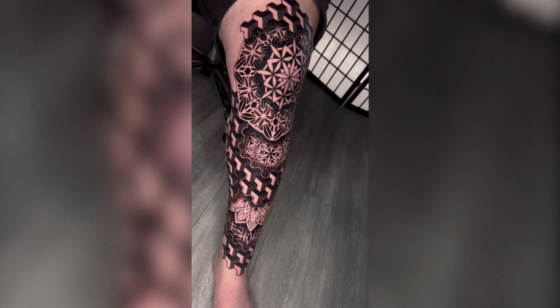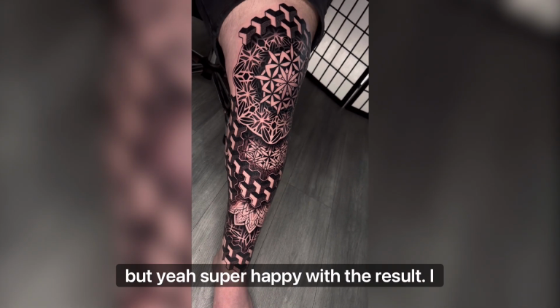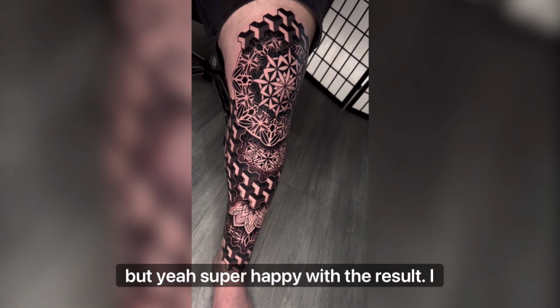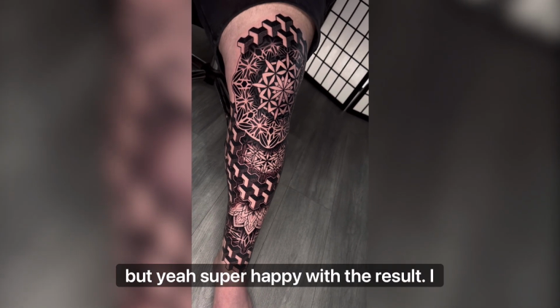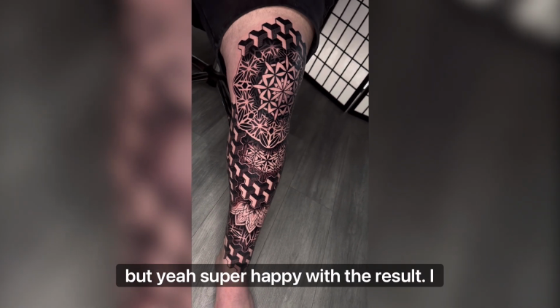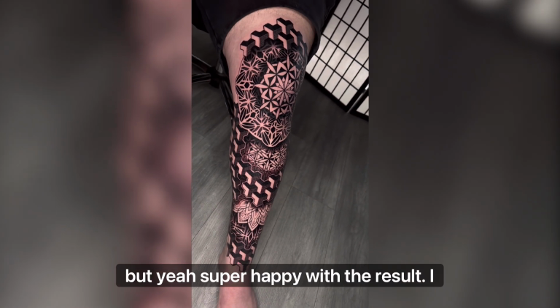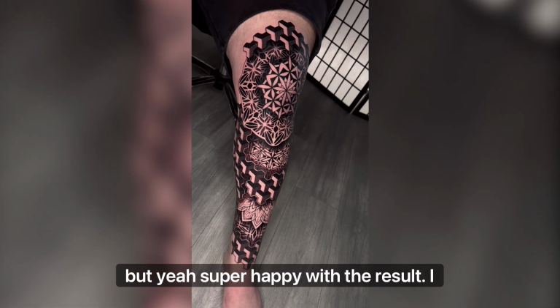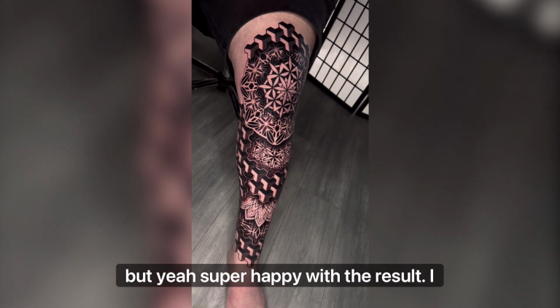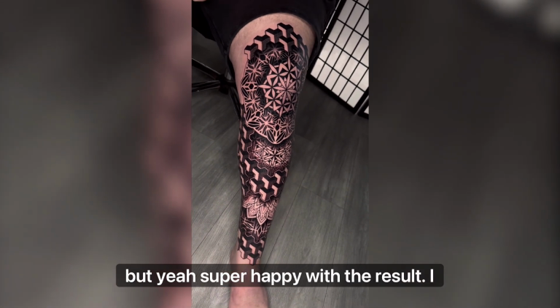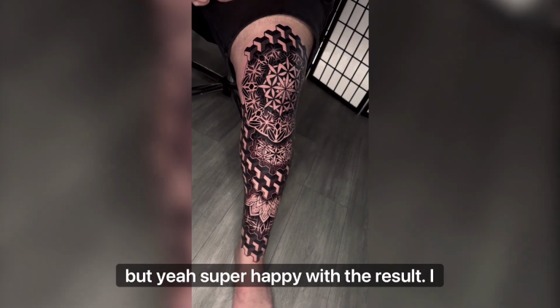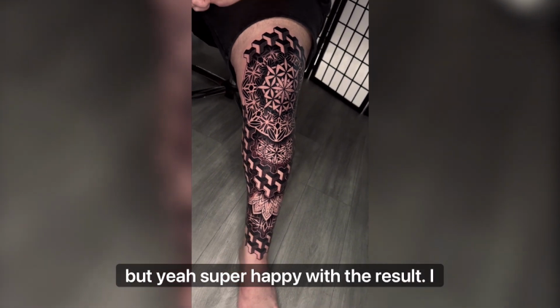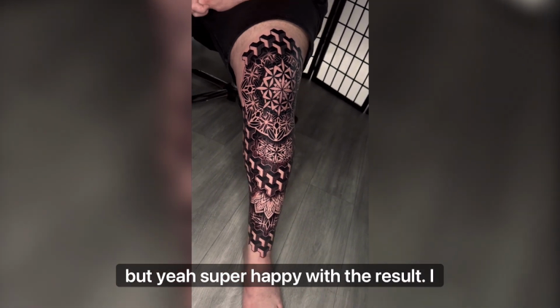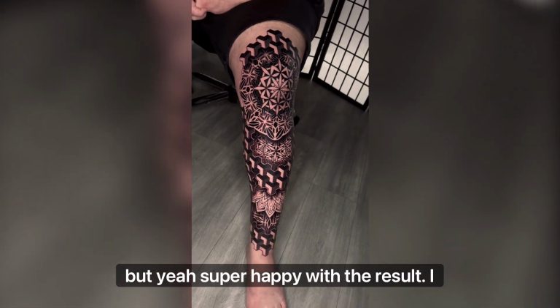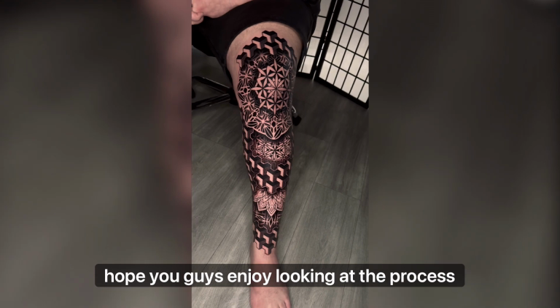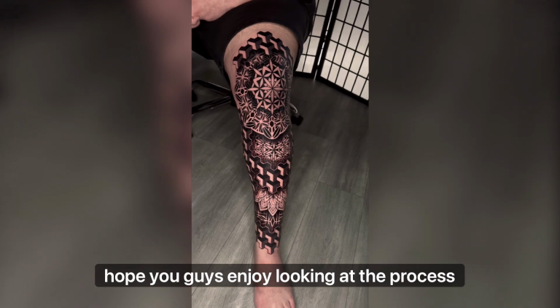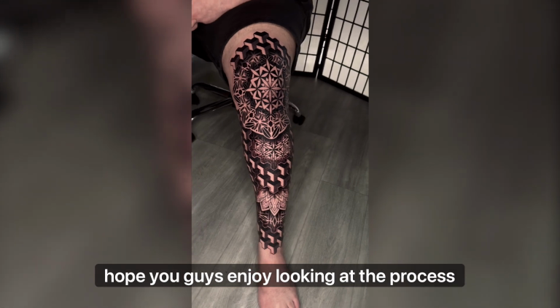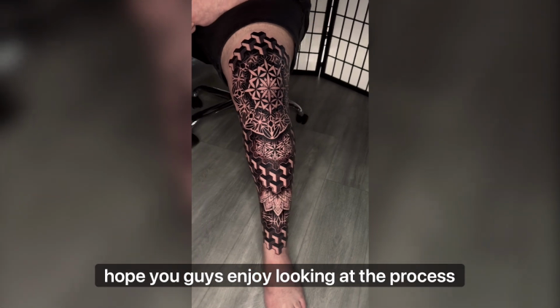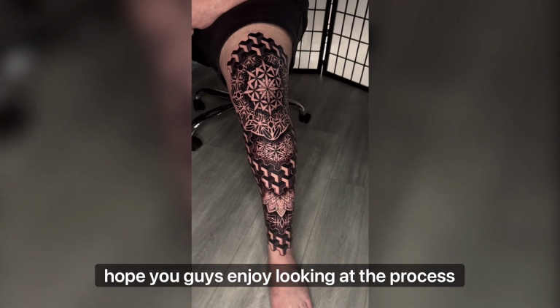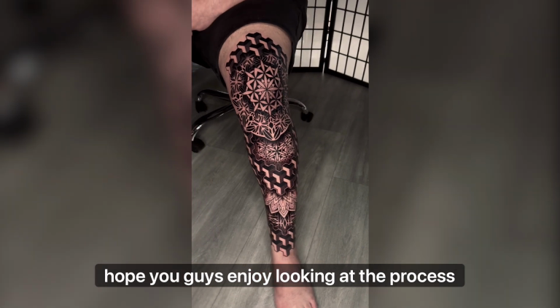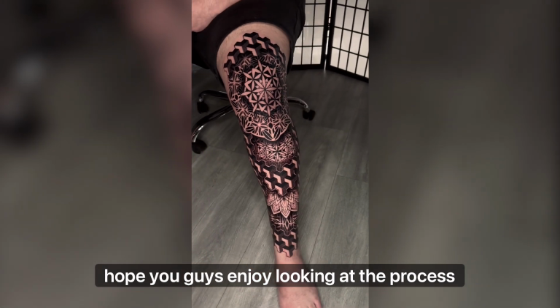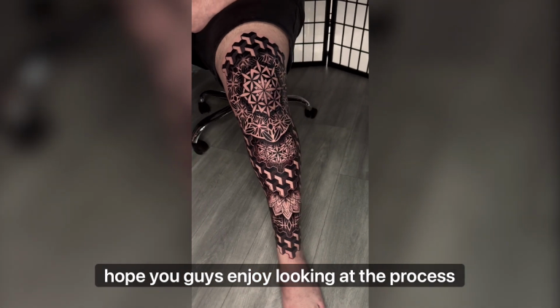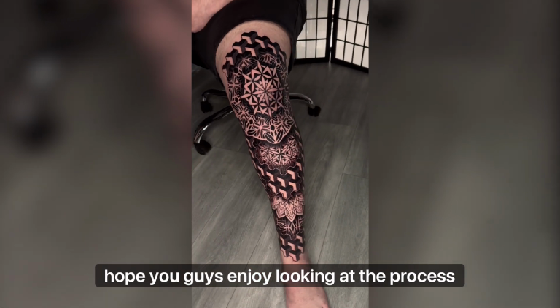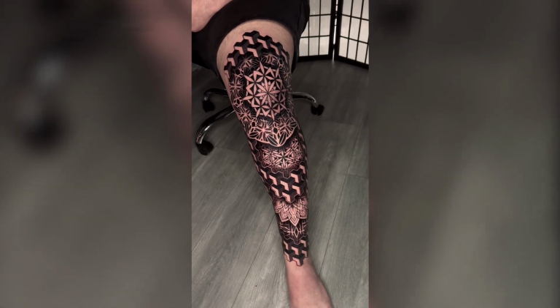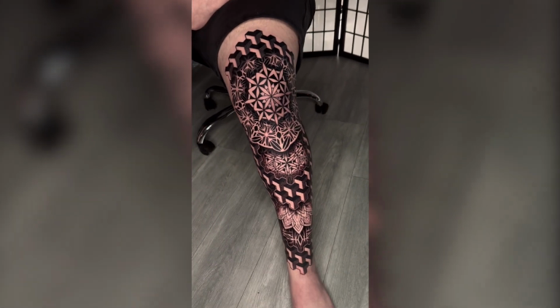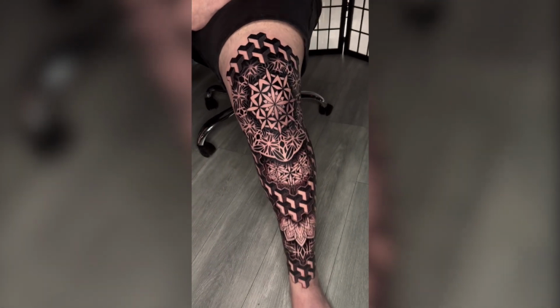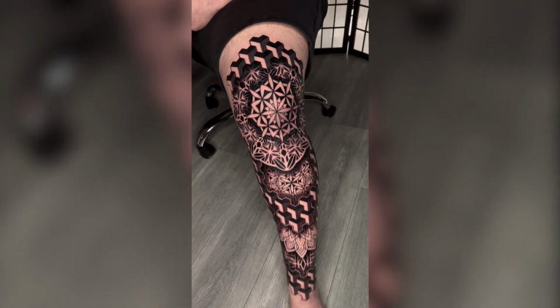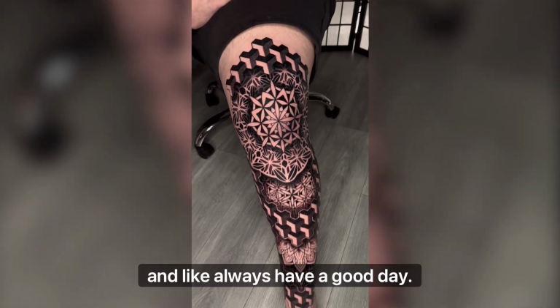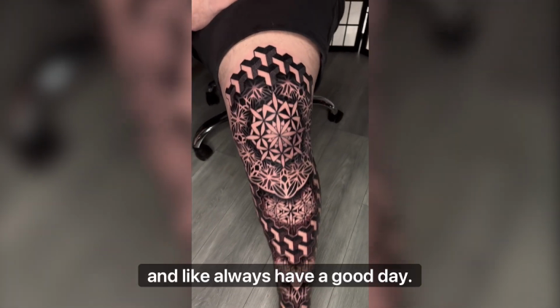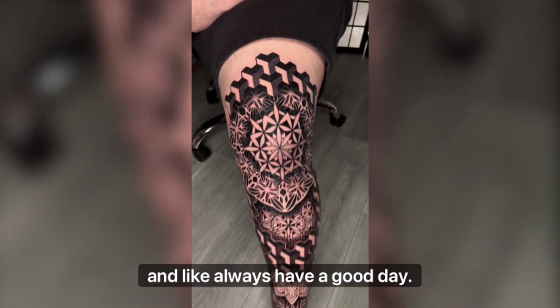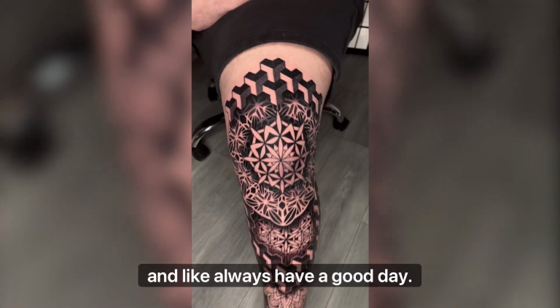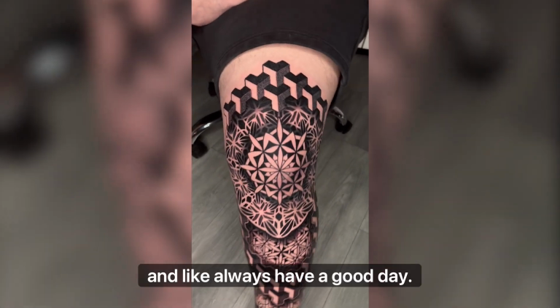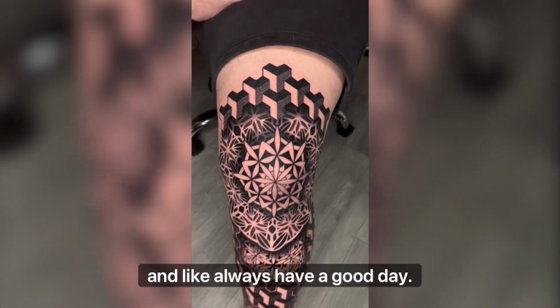Super happy with the result. I hope you guys enjoy looking at the process, and as always, have a good day.